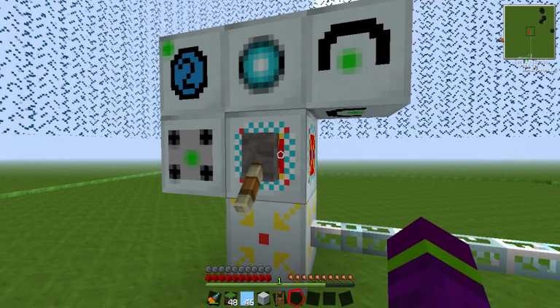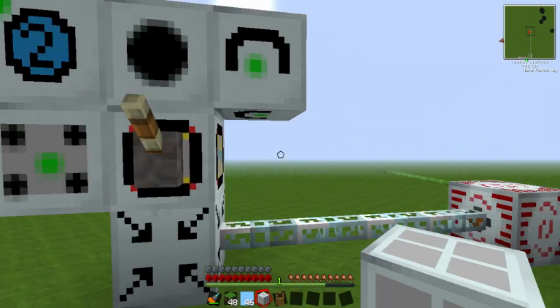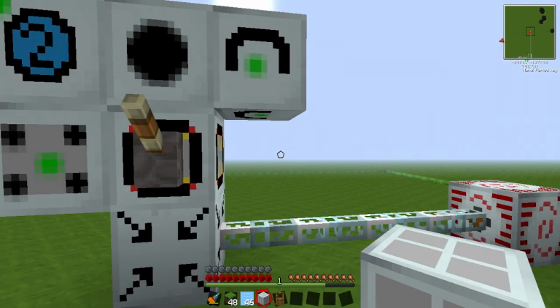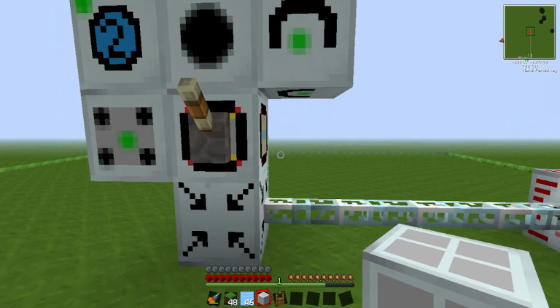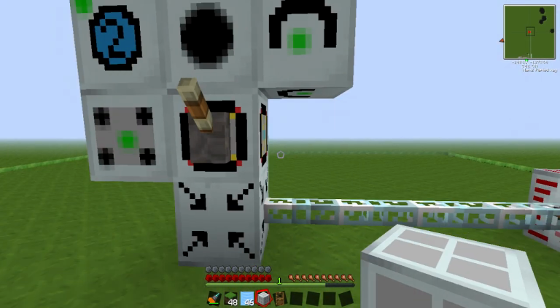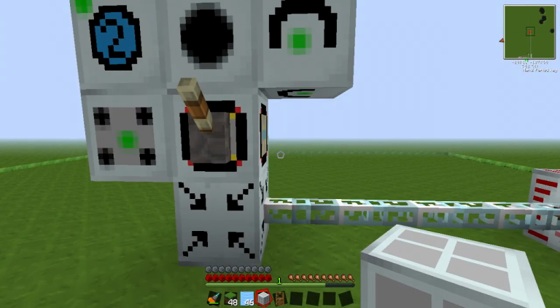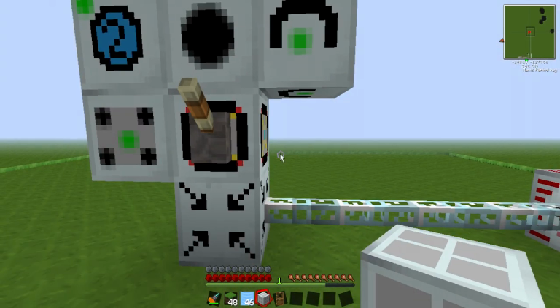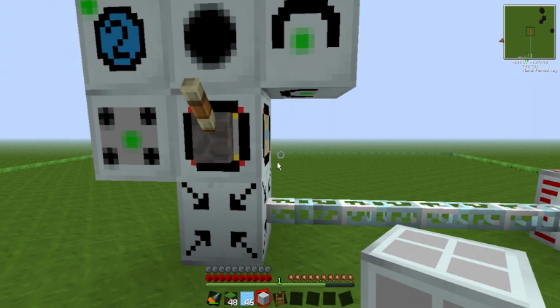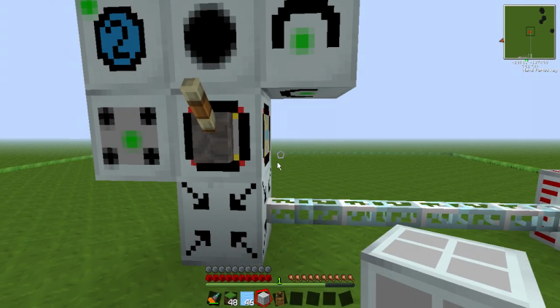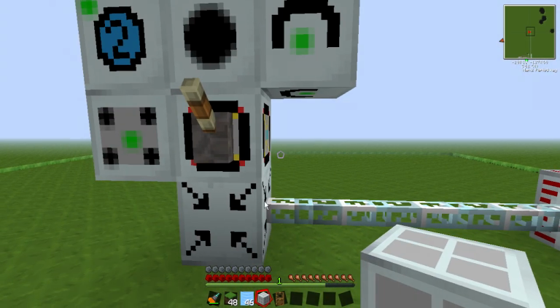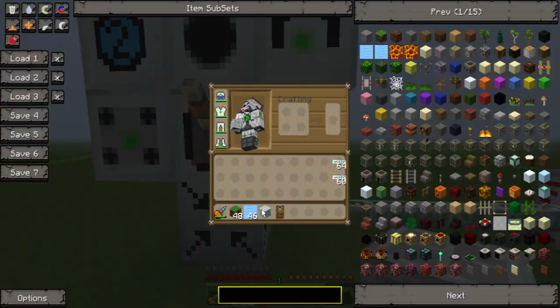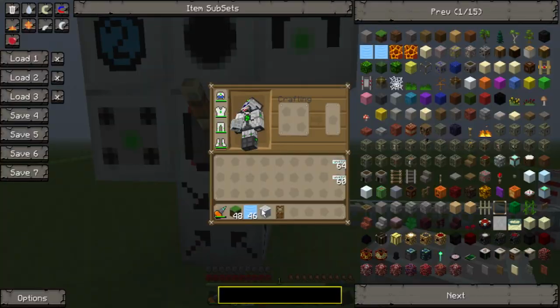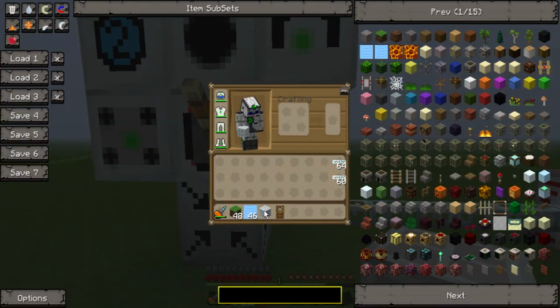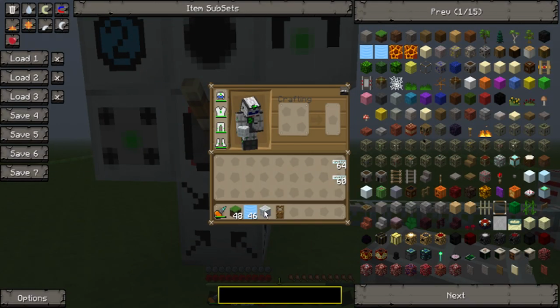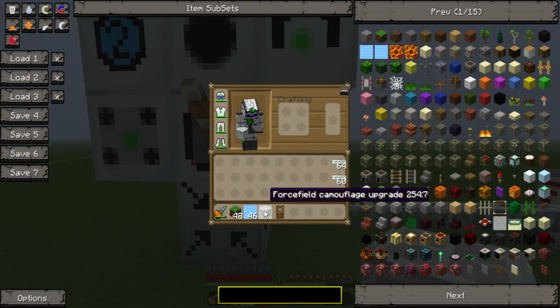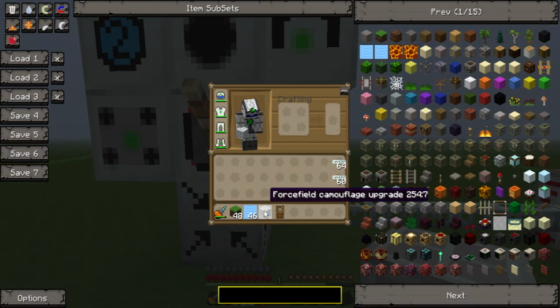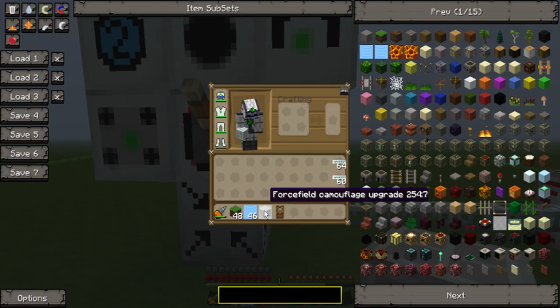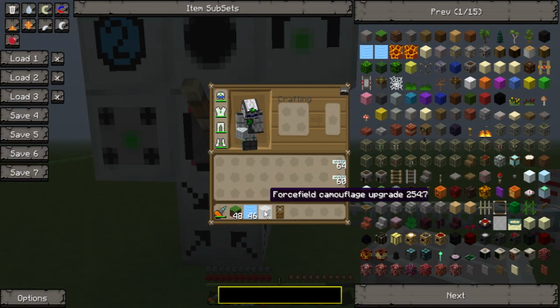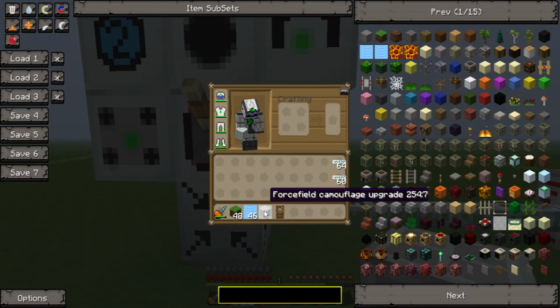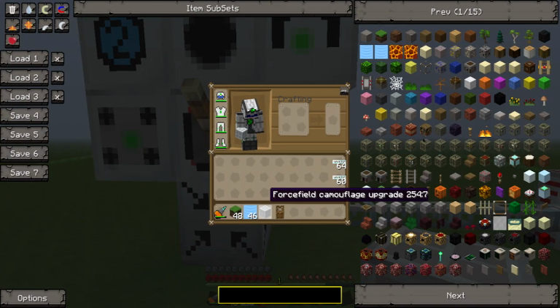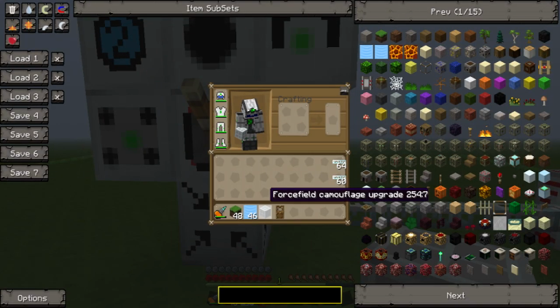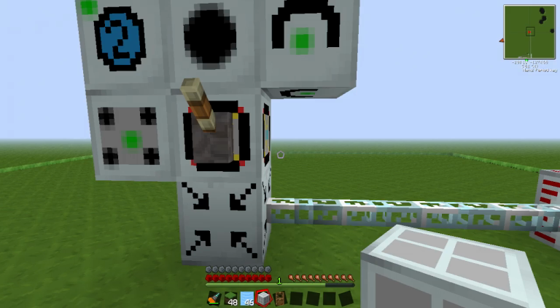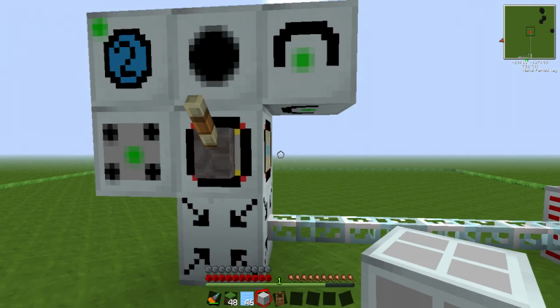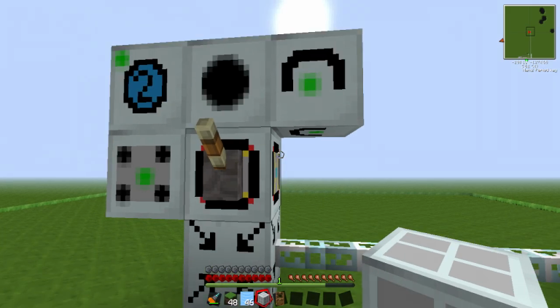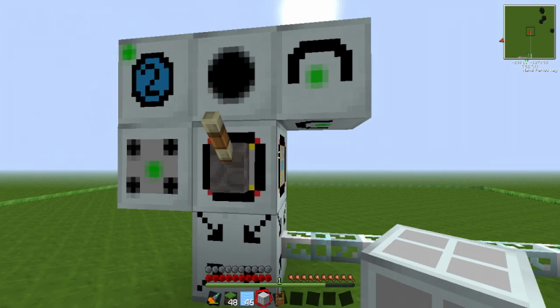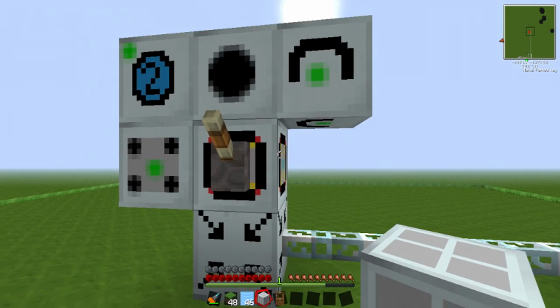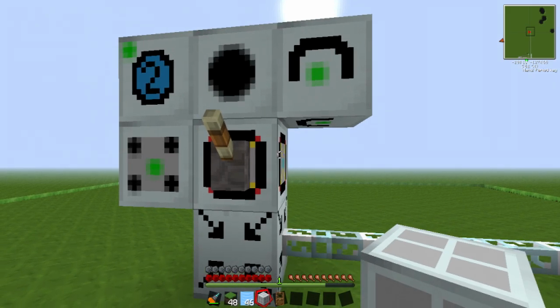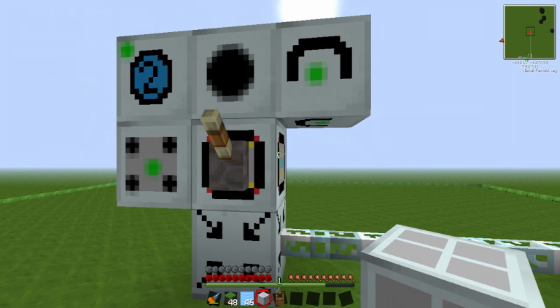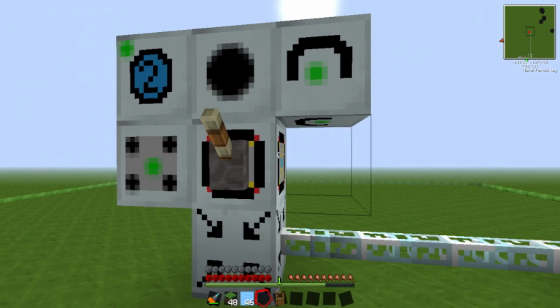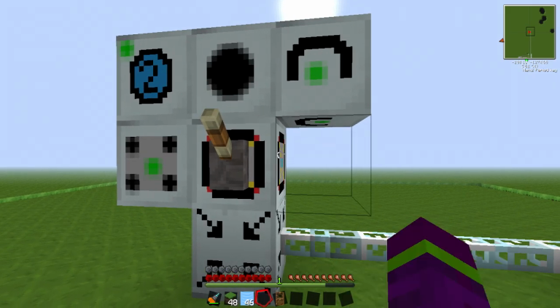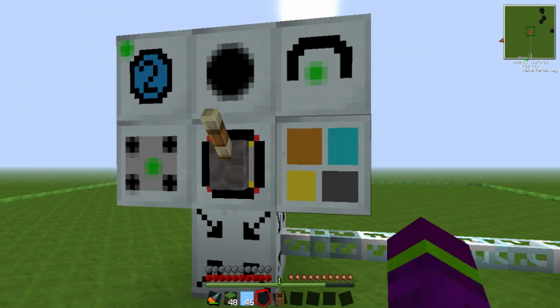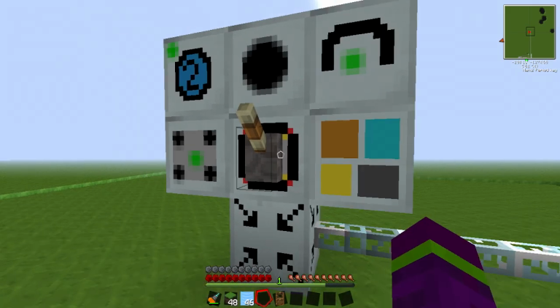I've left my favourite one to last. It's called the camouflage upgrade, and this thing is really, really cool.